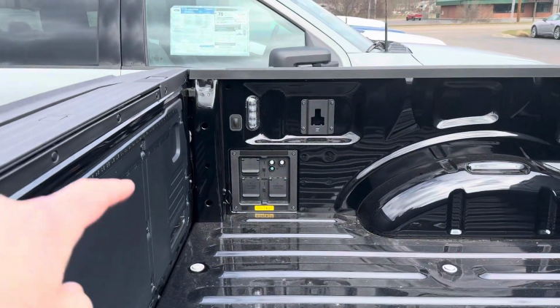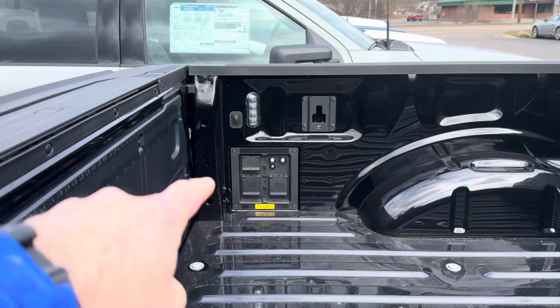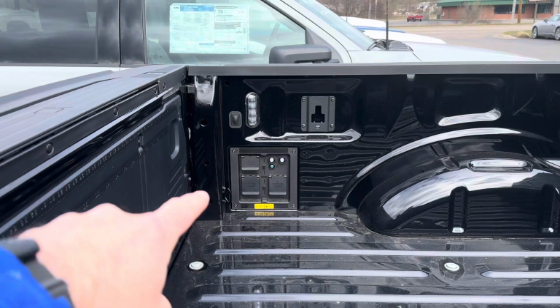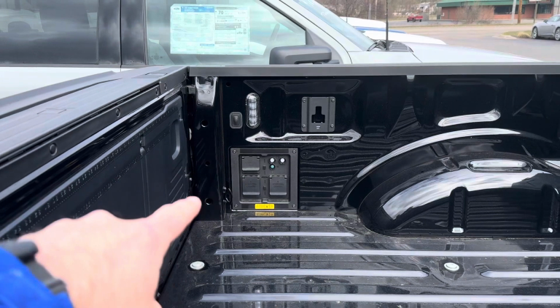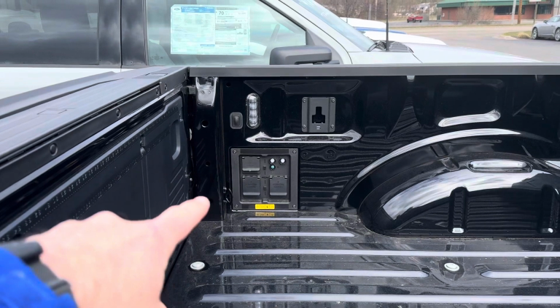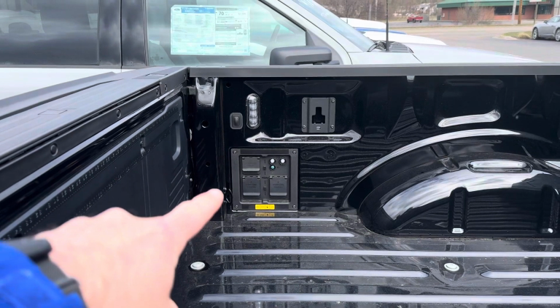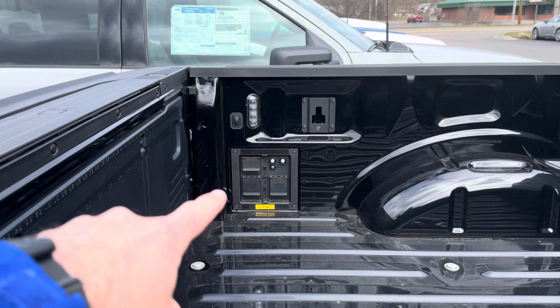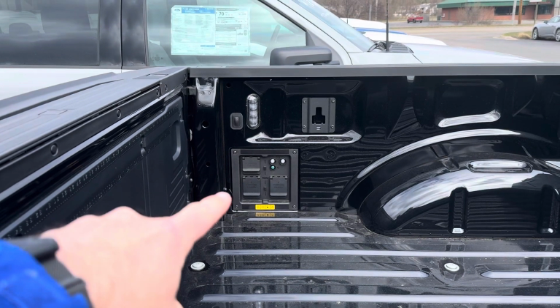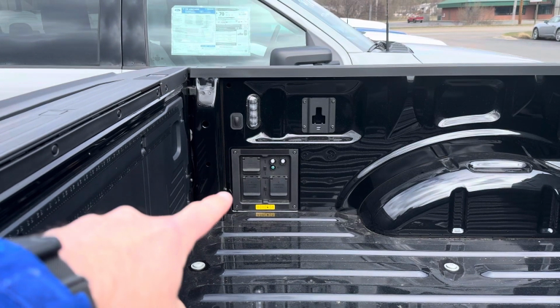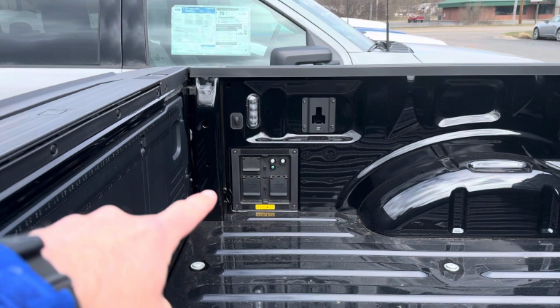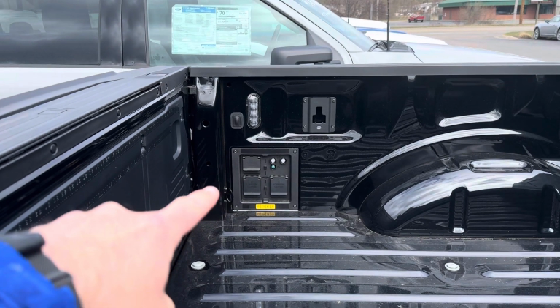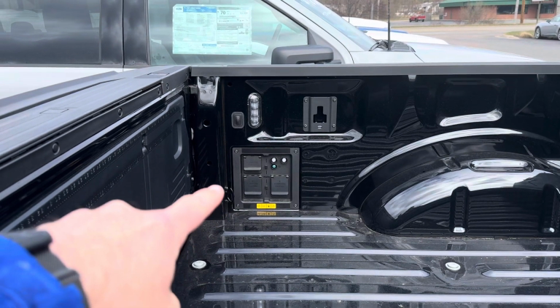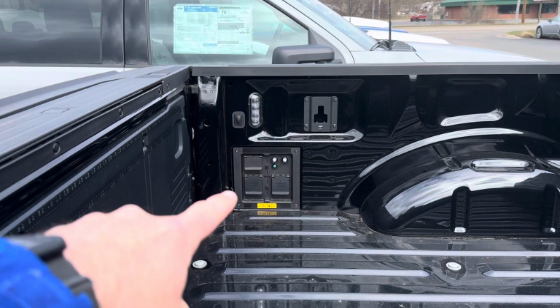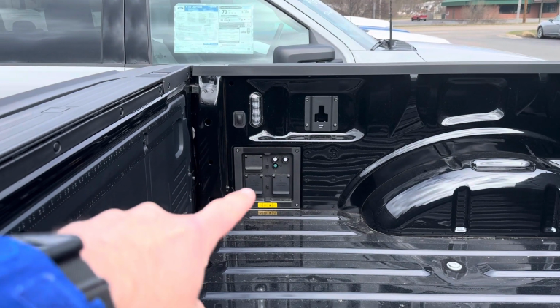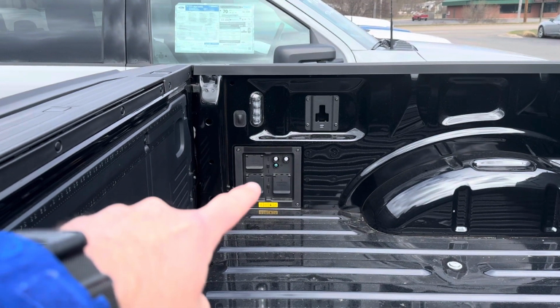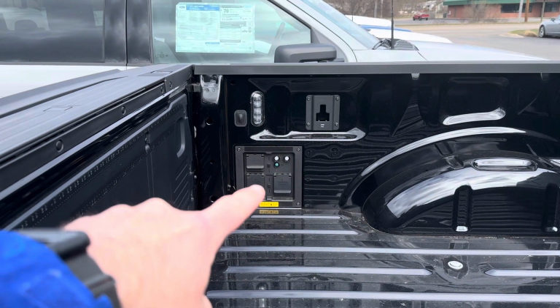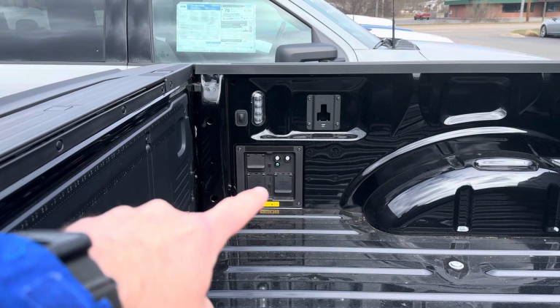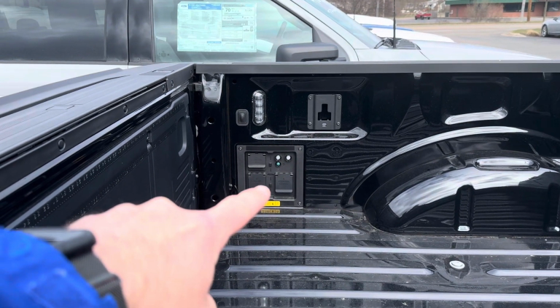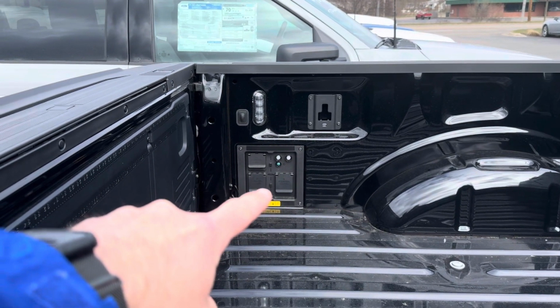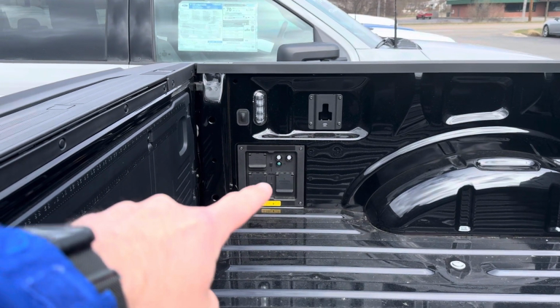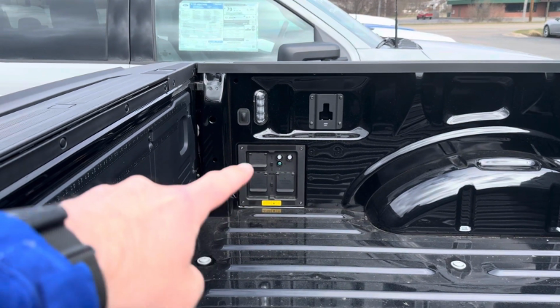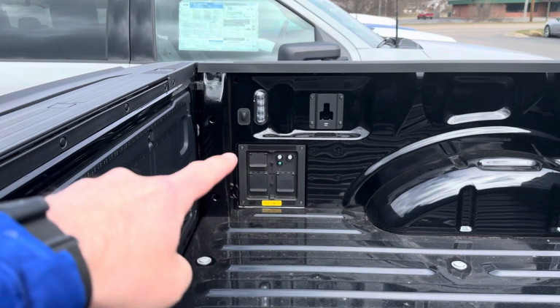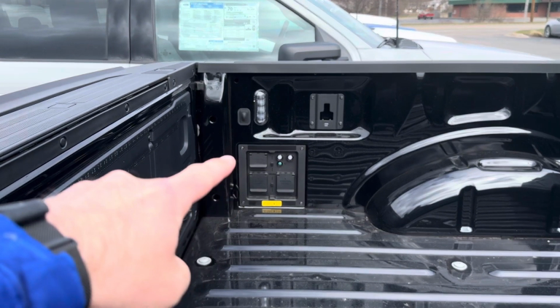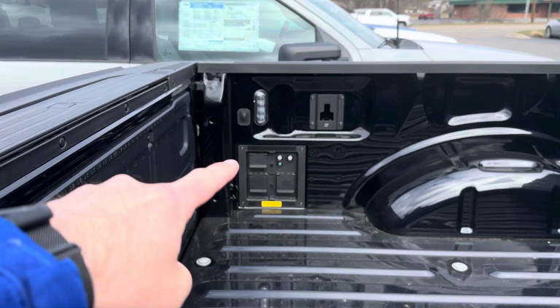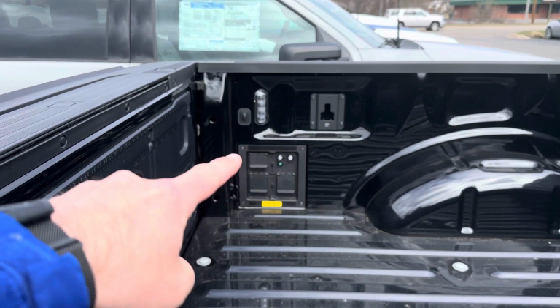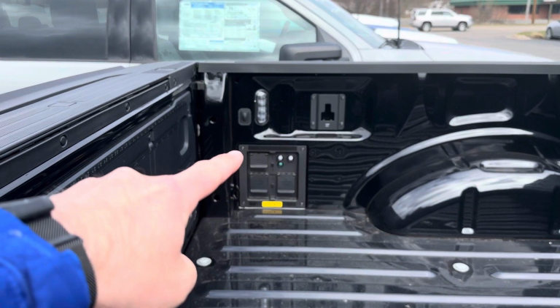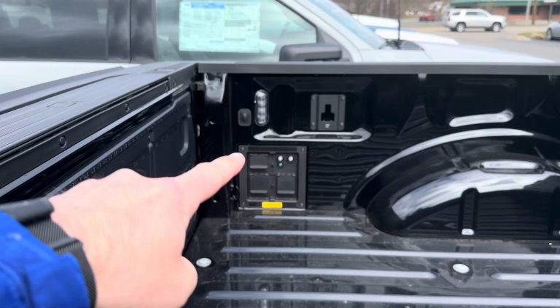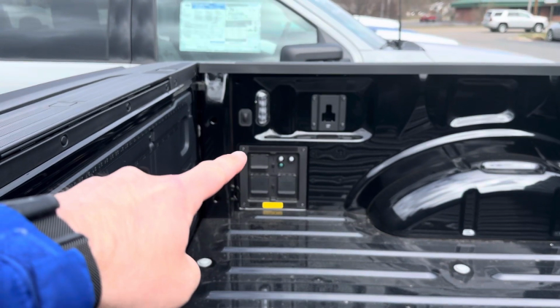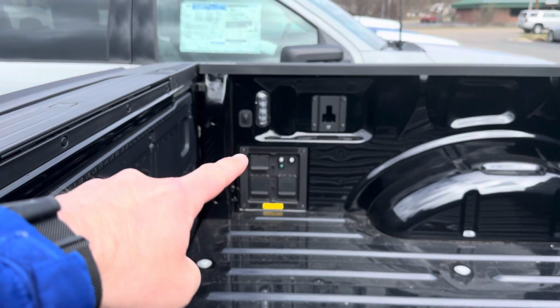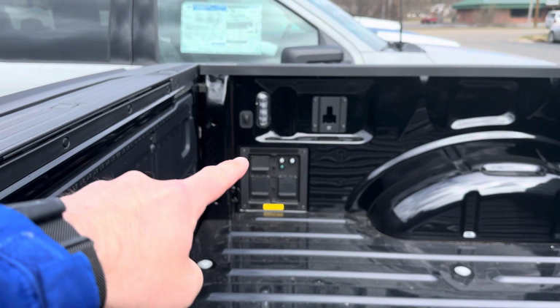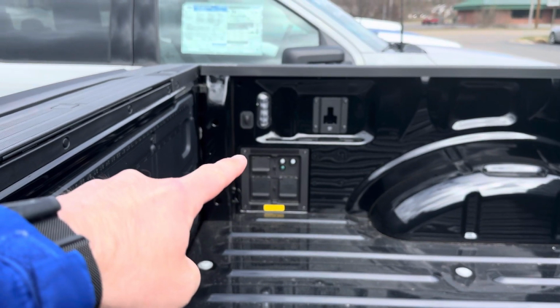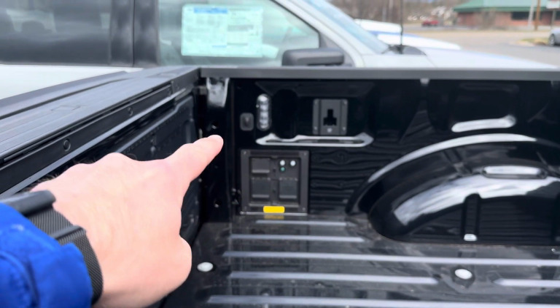You've got two 110s under there and a 220 under there.